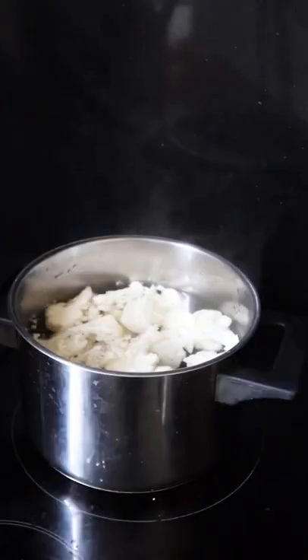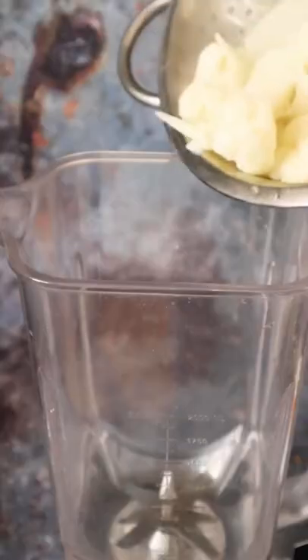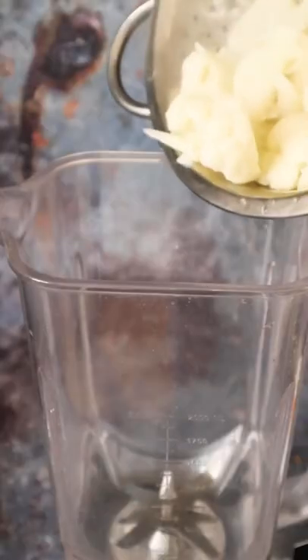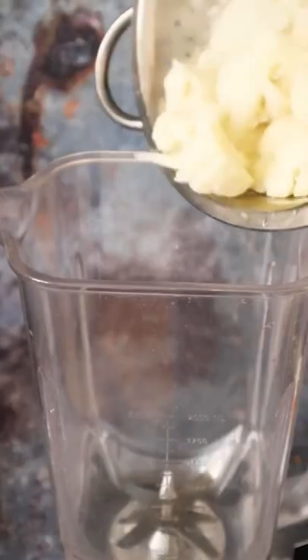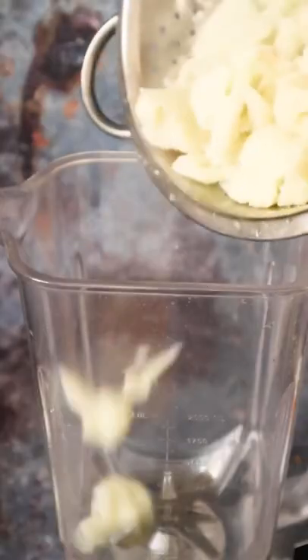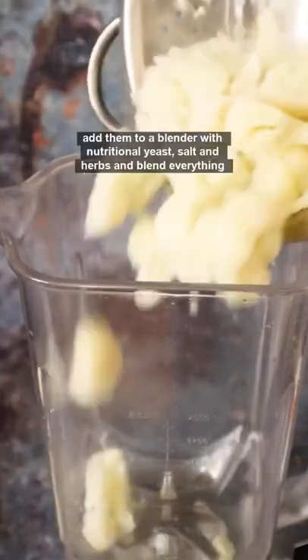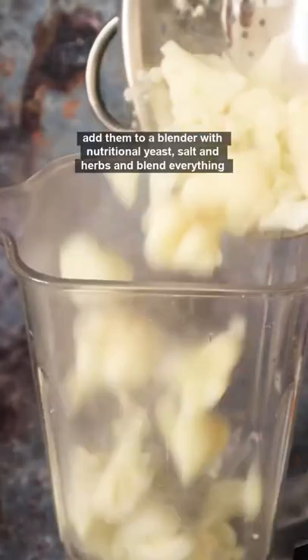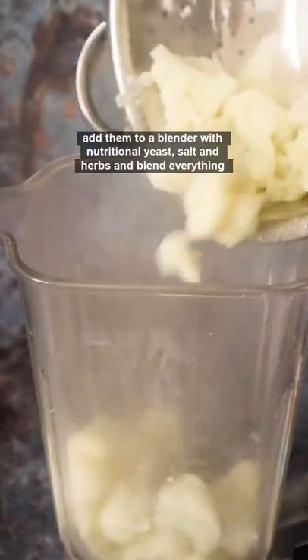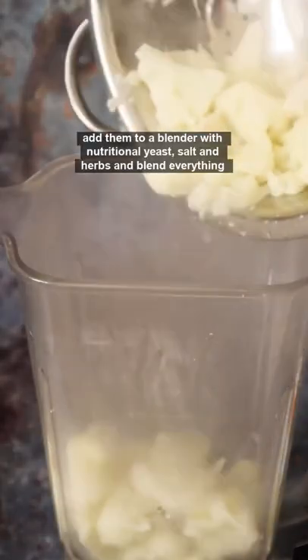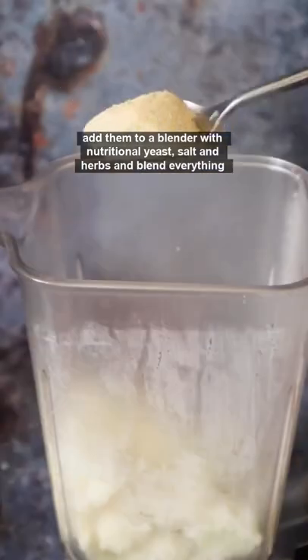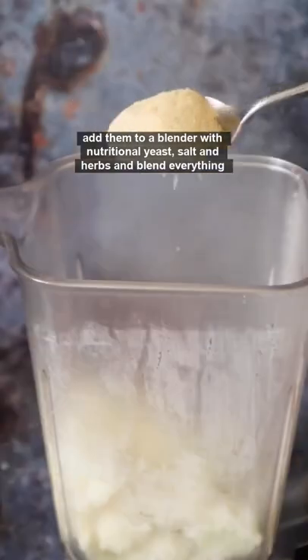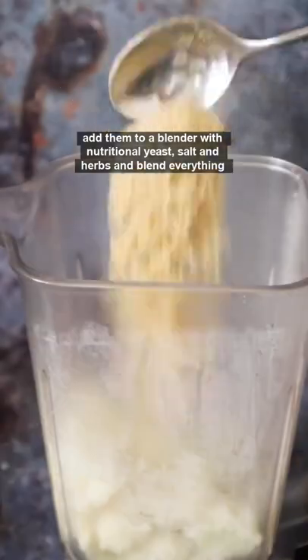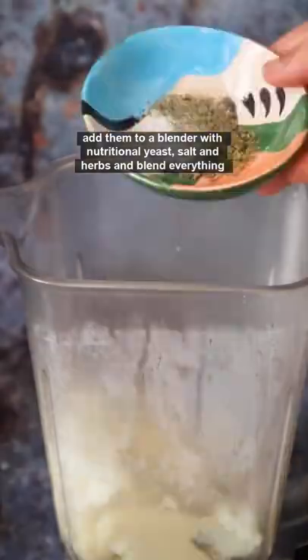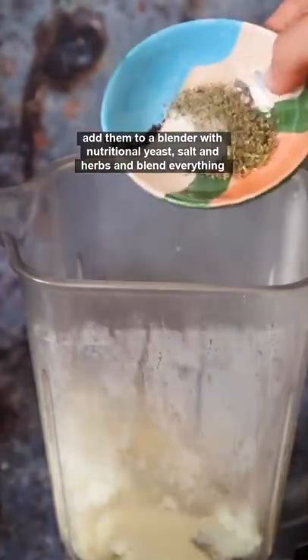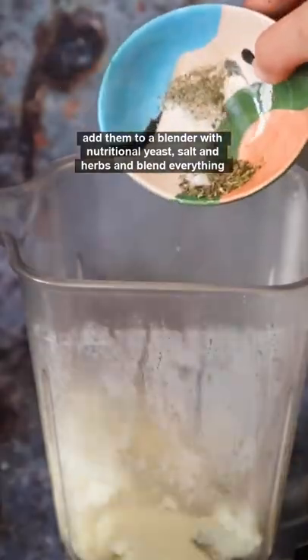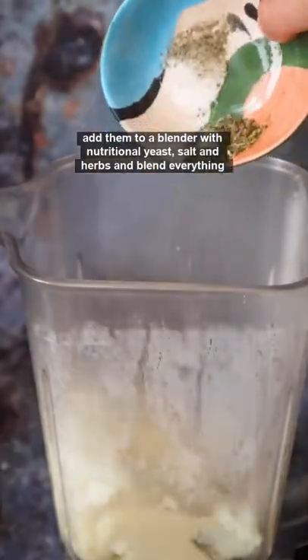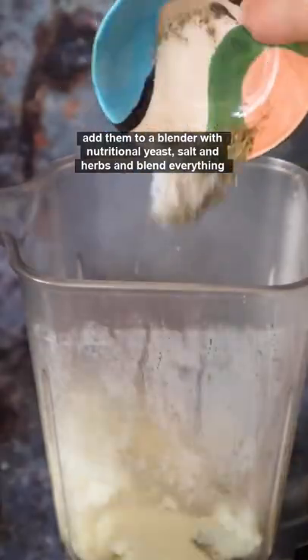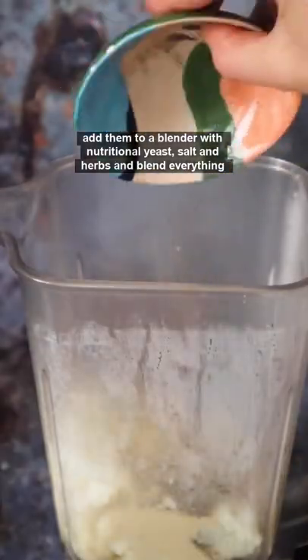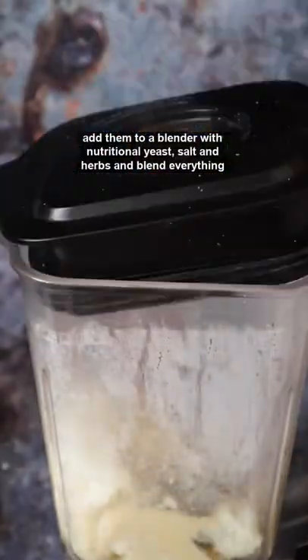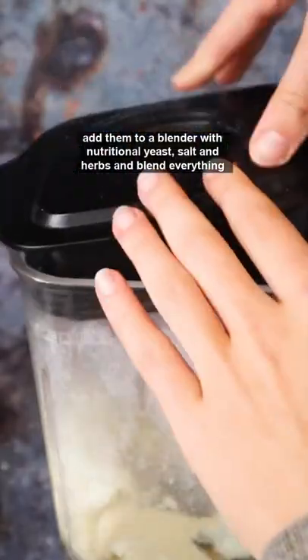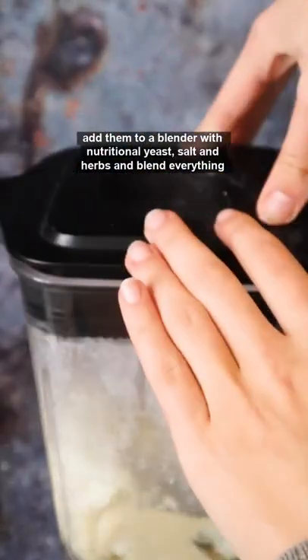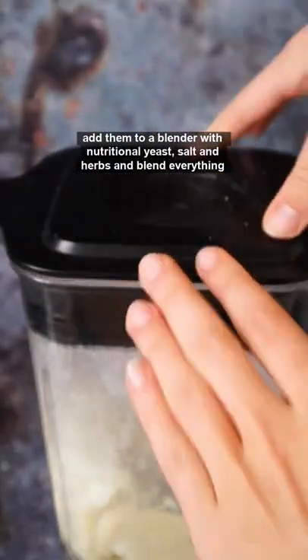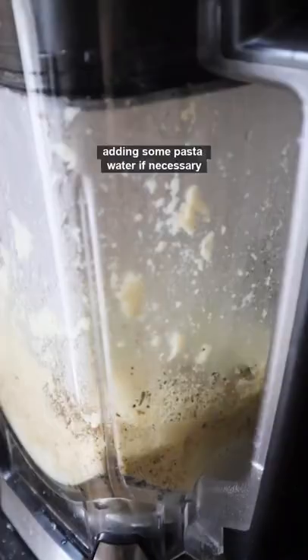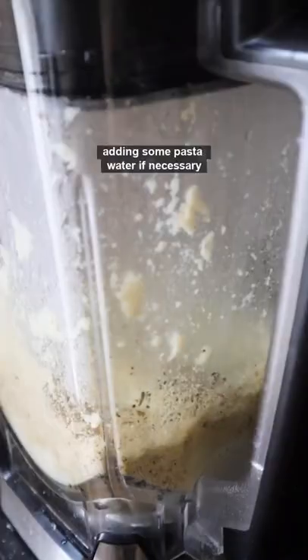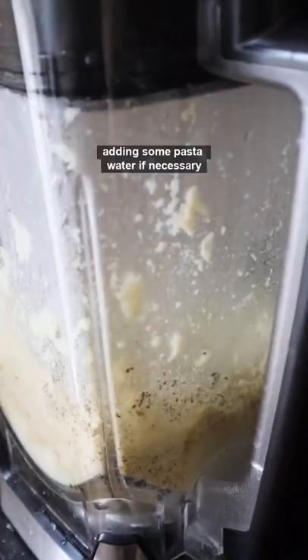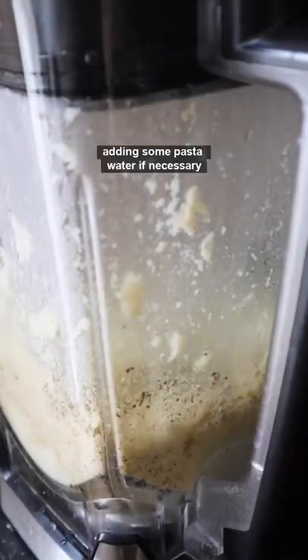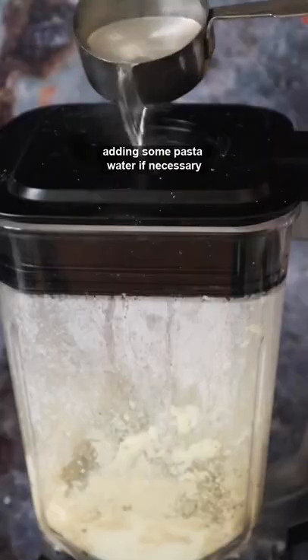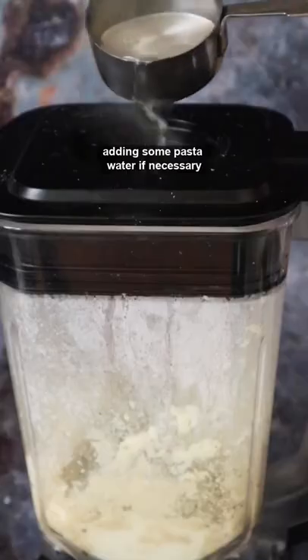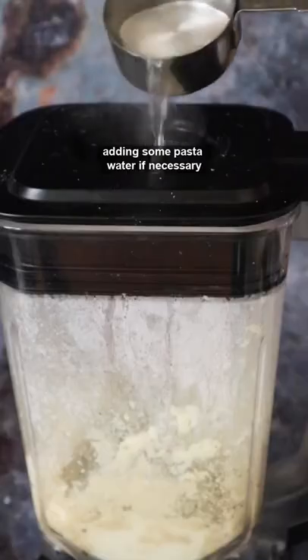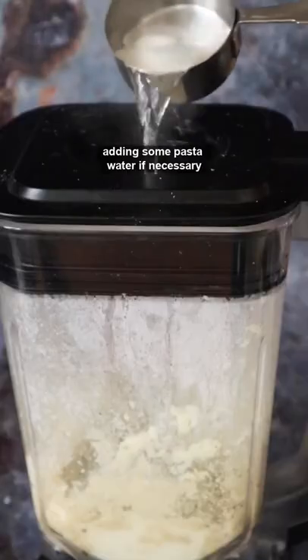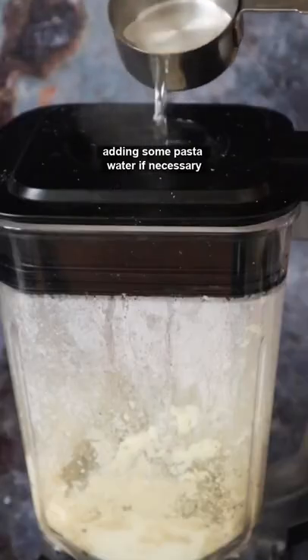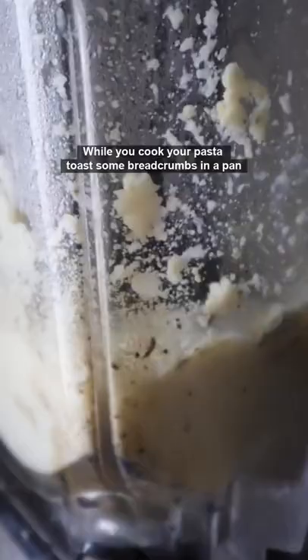Add them to a blender with nutritional yeast, salt and herbs and blend everything, adding some pasta water if necessary.